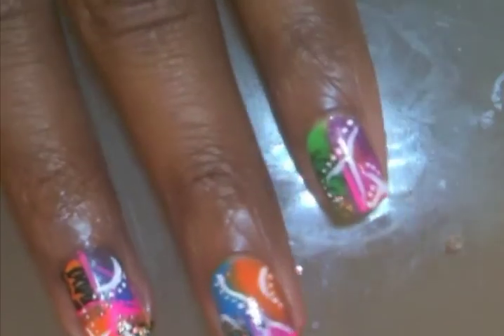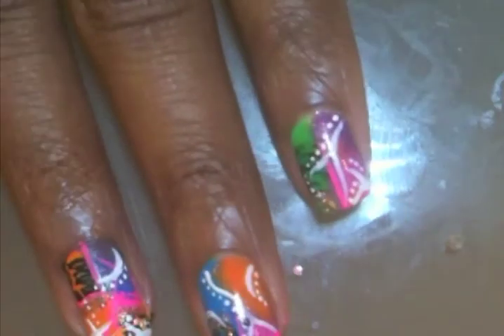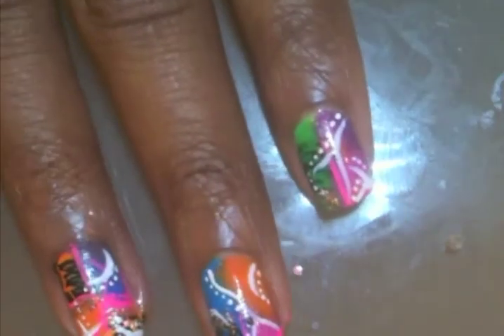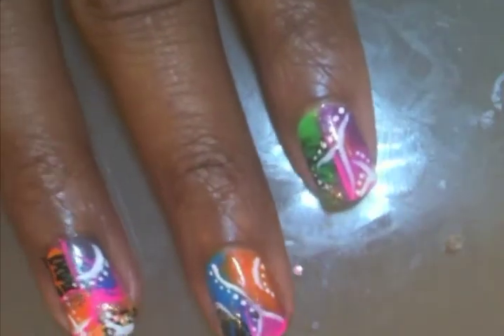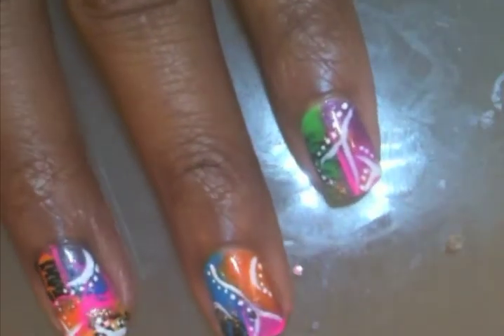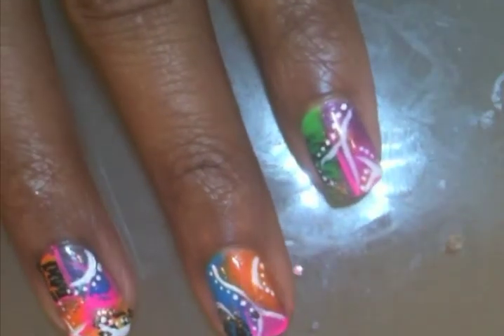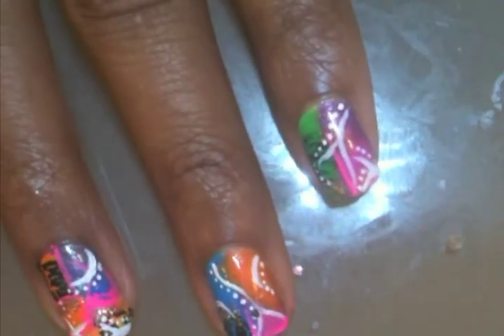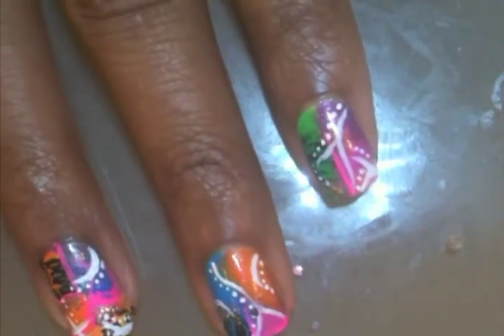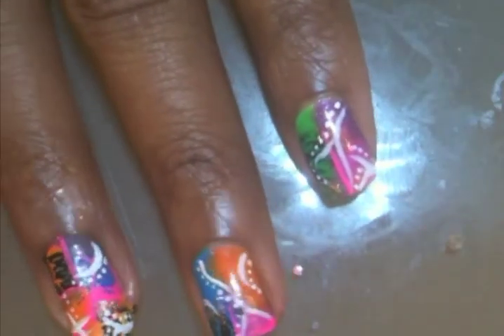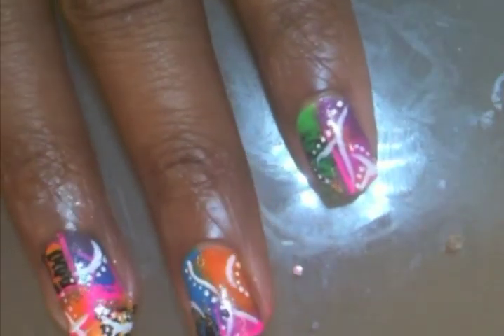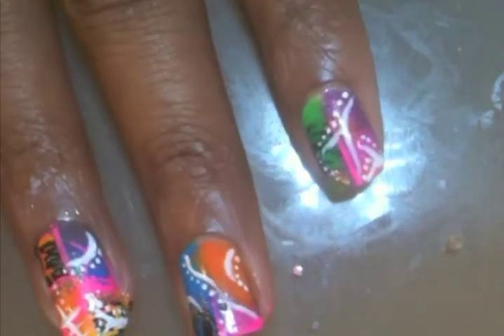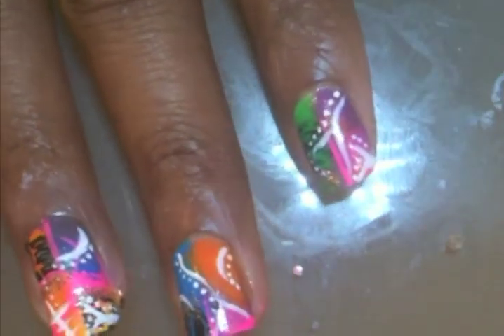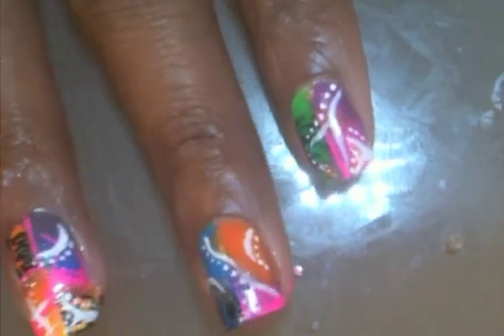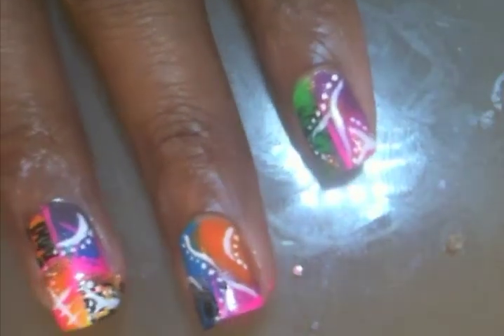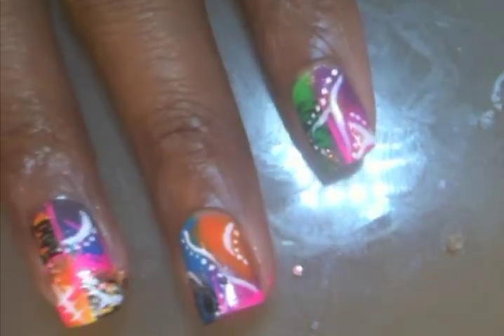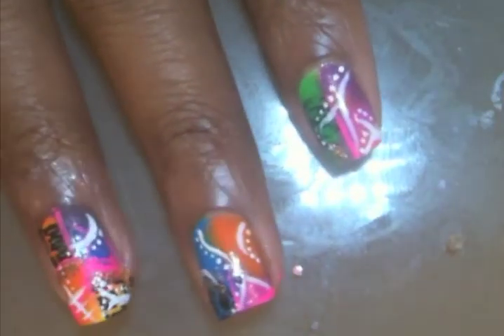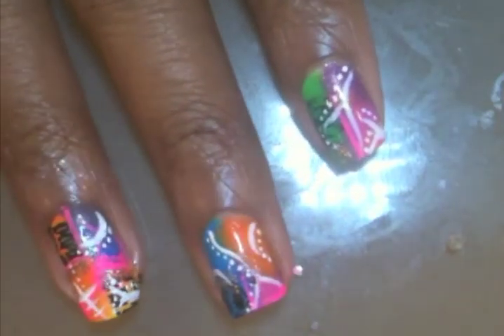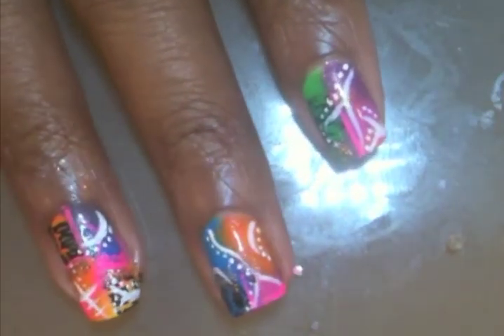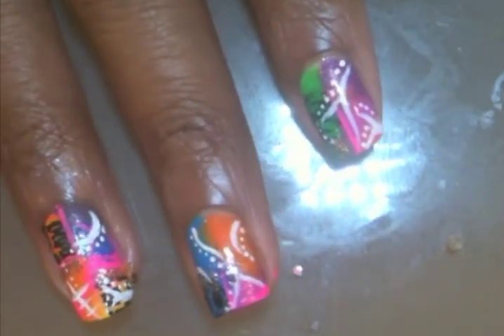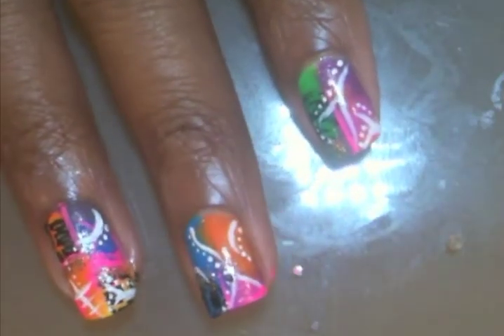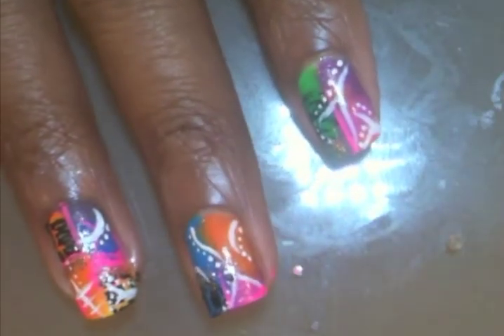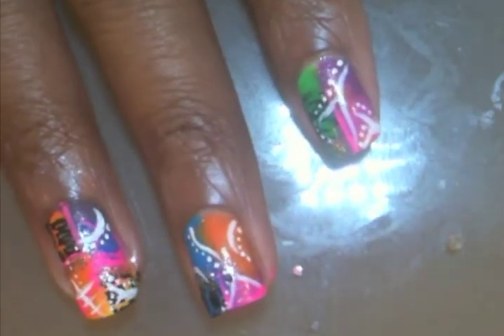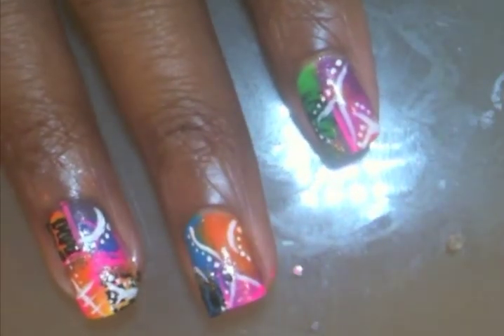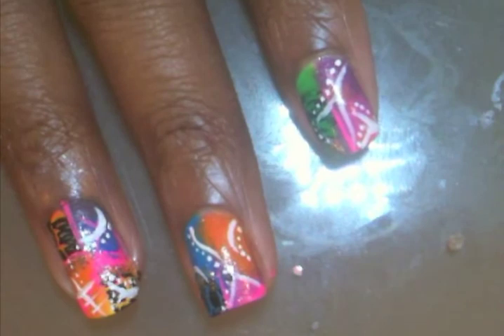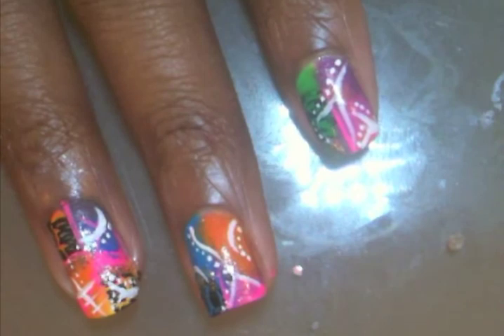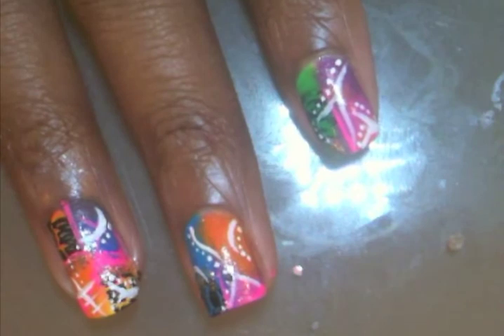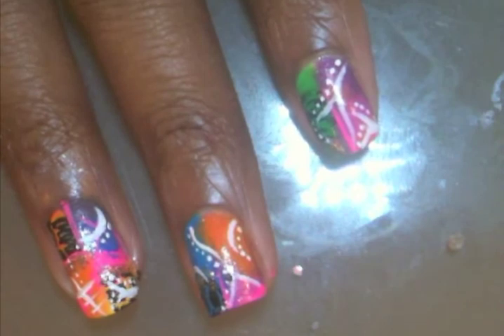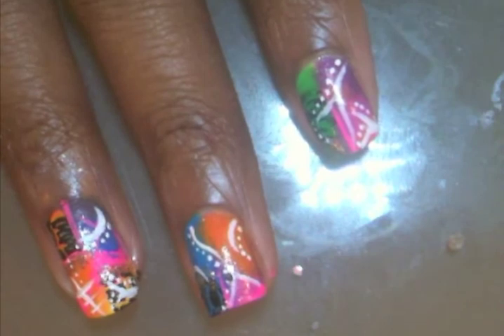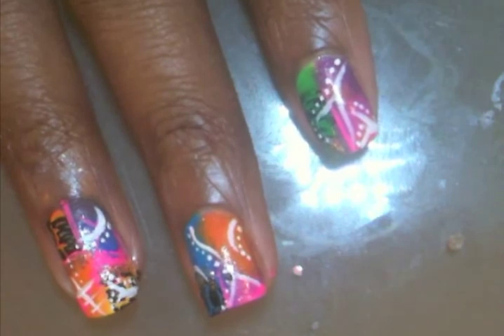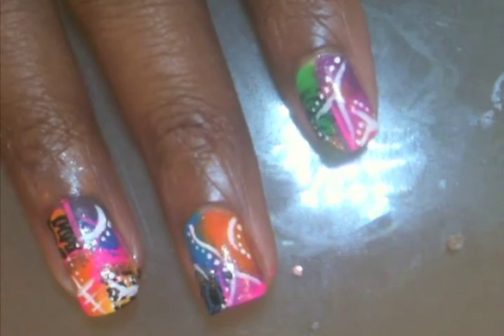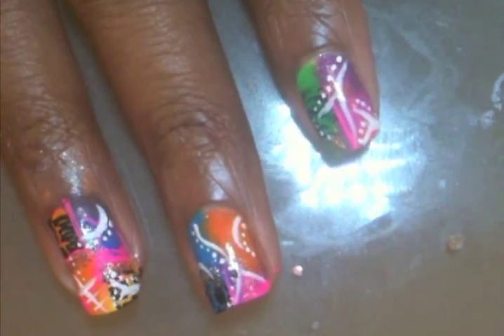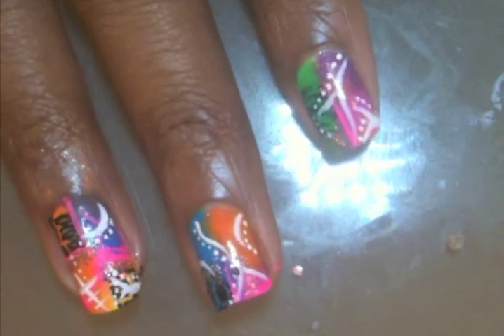I hope you guys like it. Go ahead, put a layer of top coat, and you're all done.